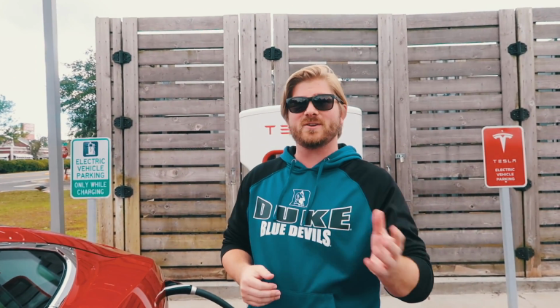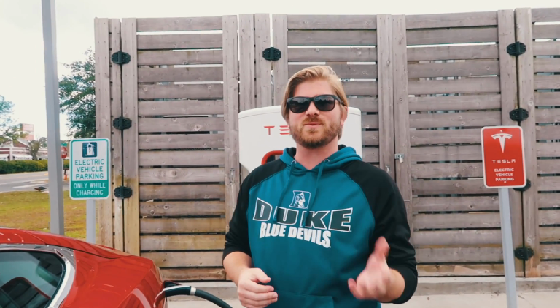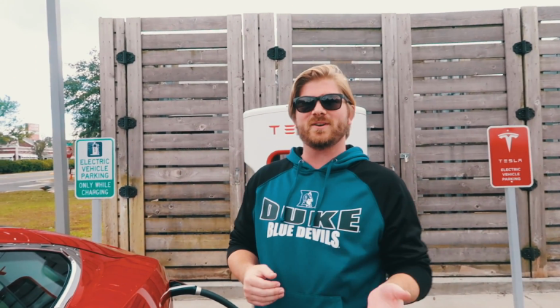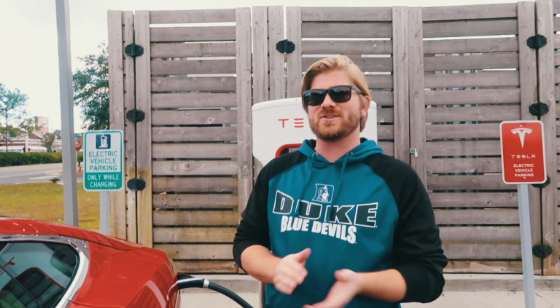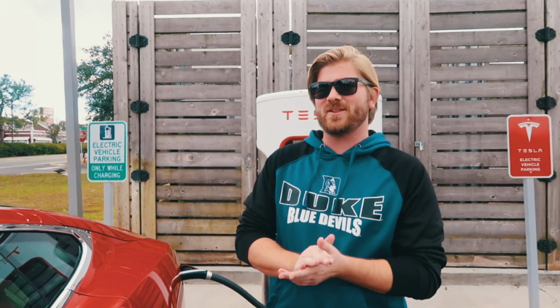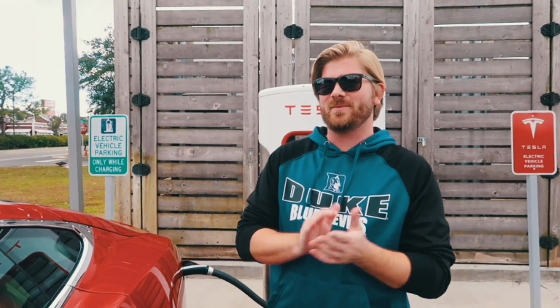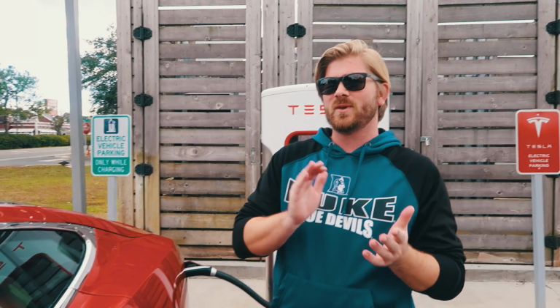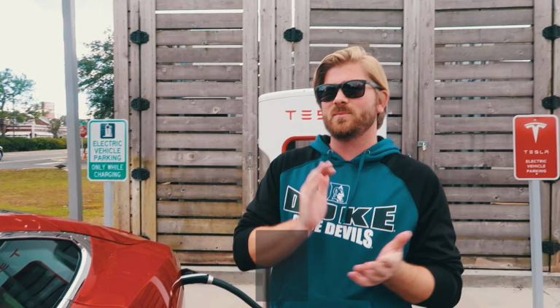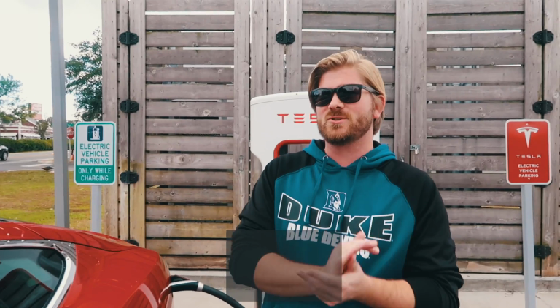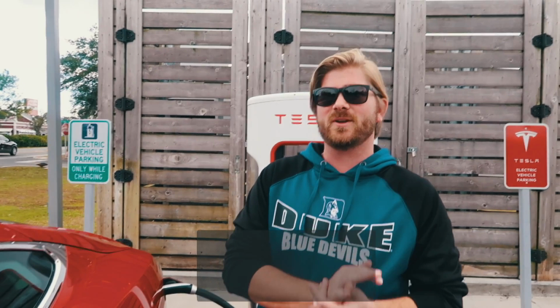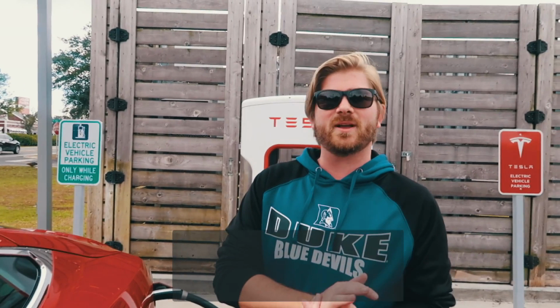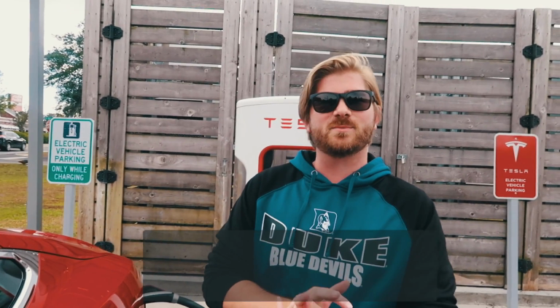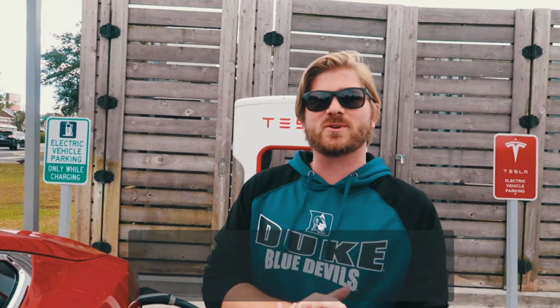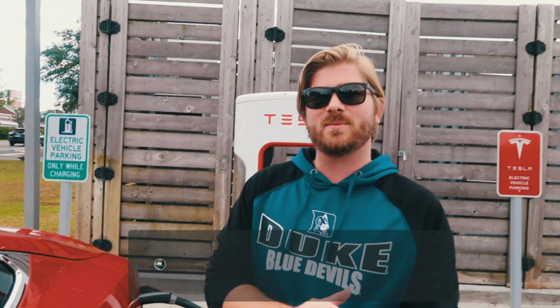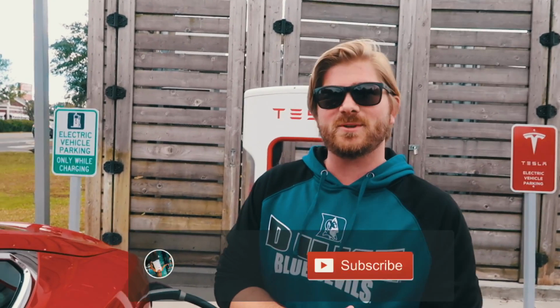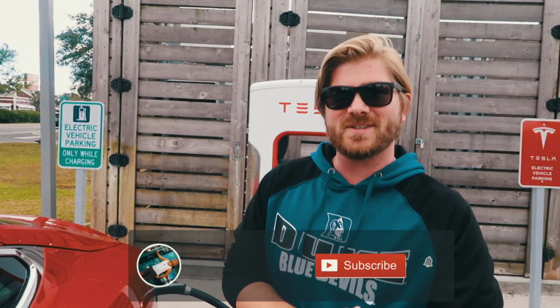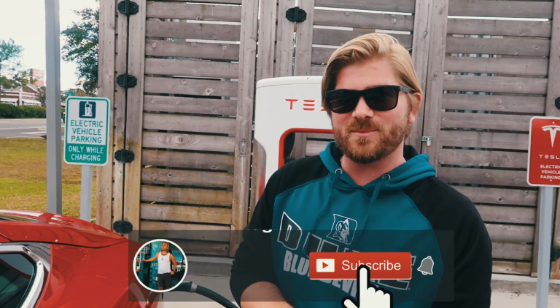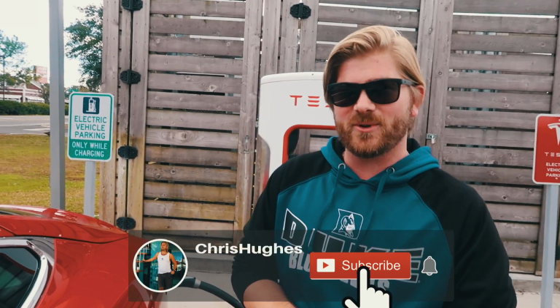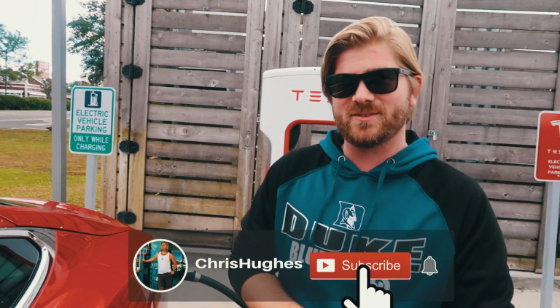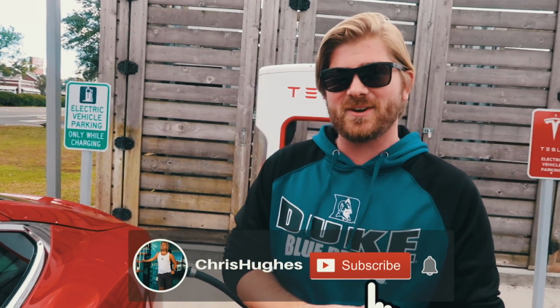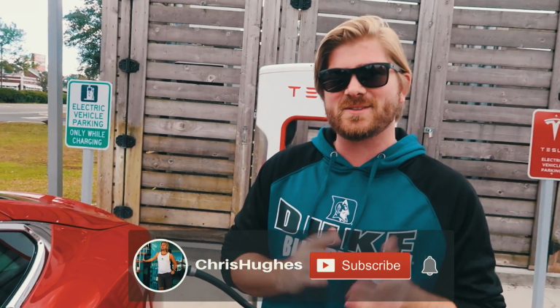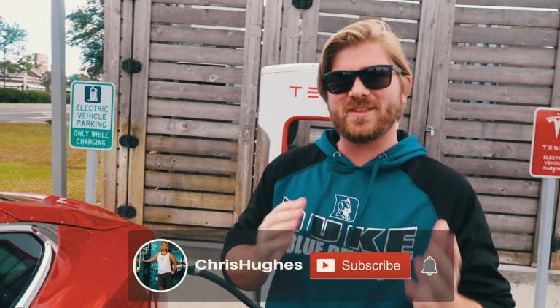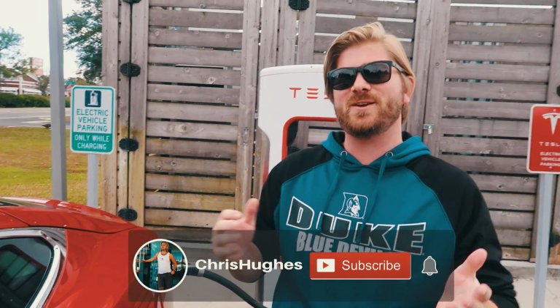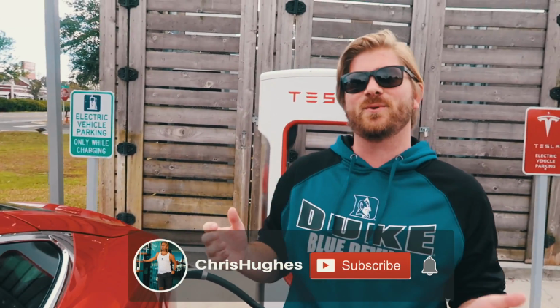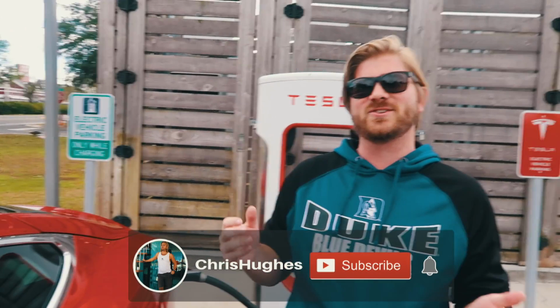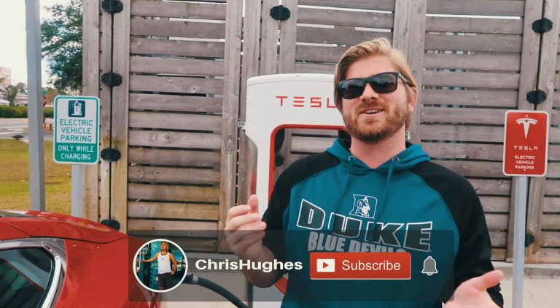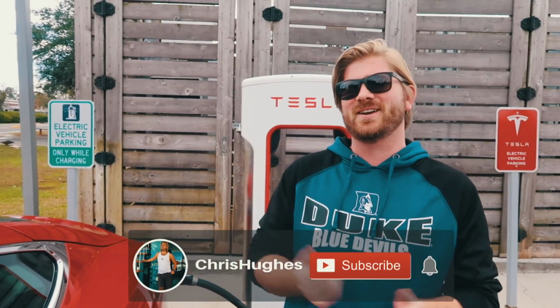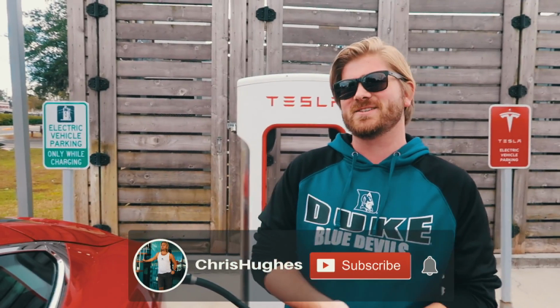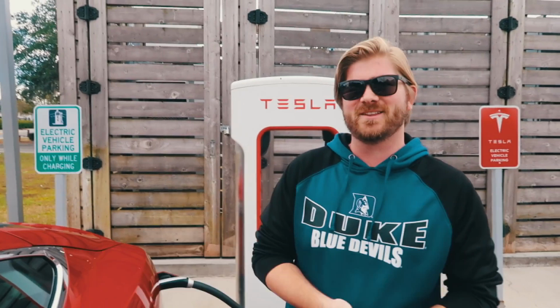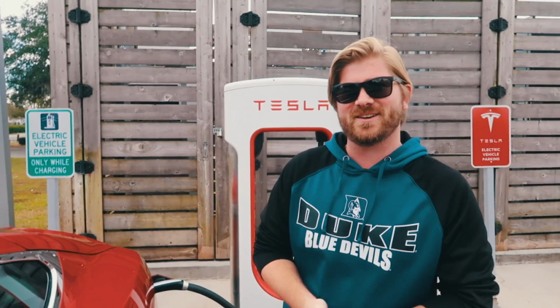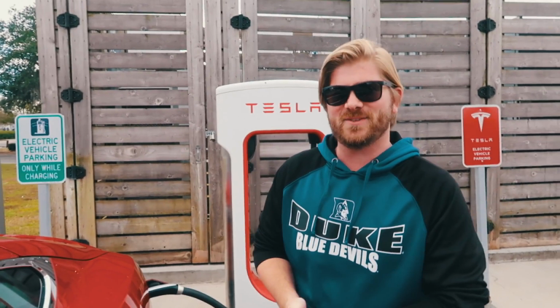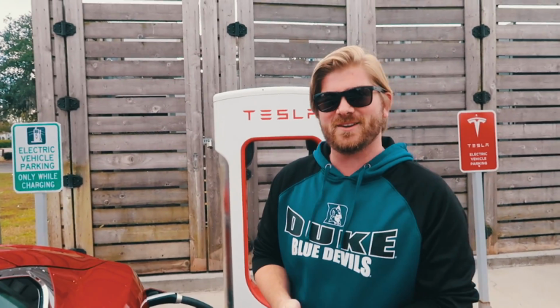But I just wanted to share that. Be sure to click subscribe so you can see more of these videos. Thank you for watching, and I'll see you in the next video.